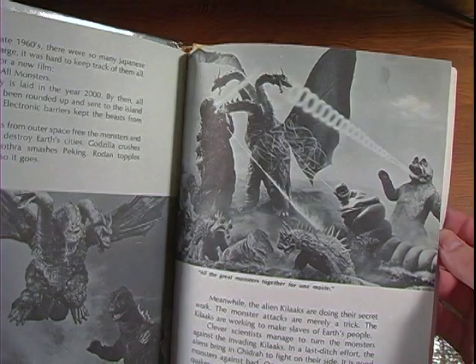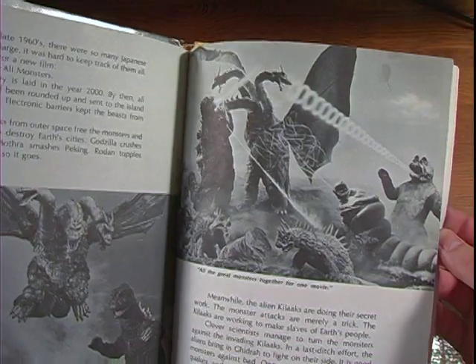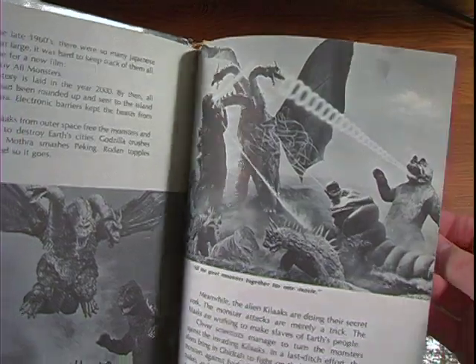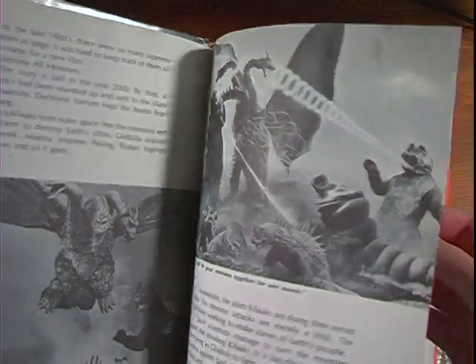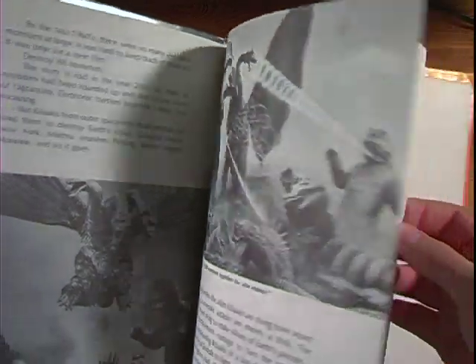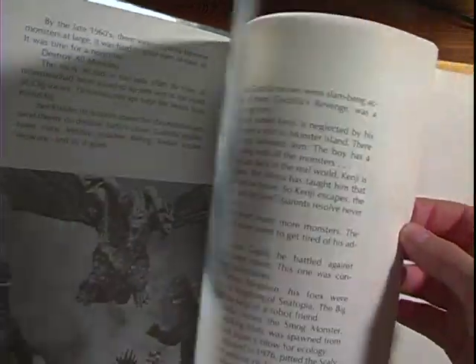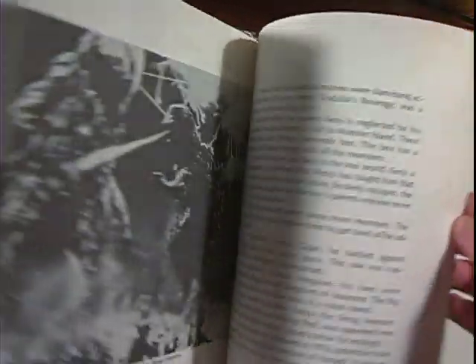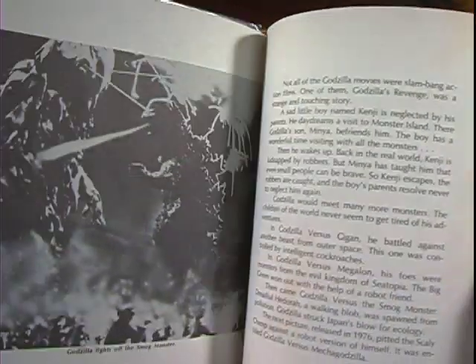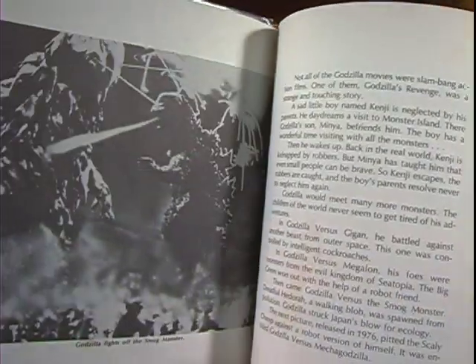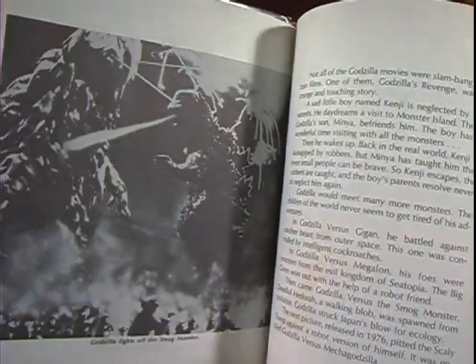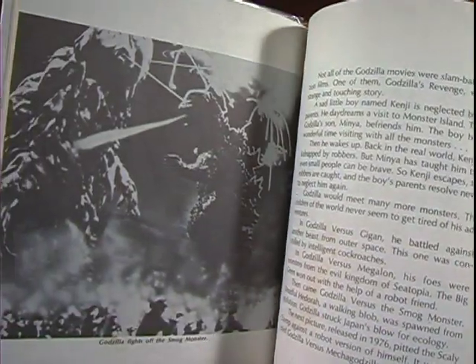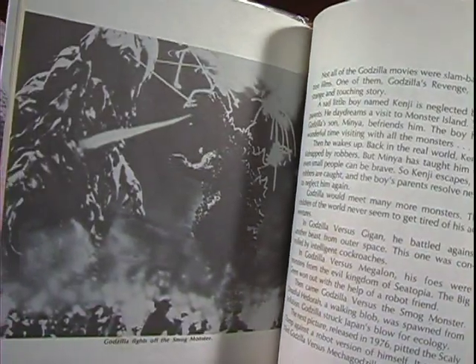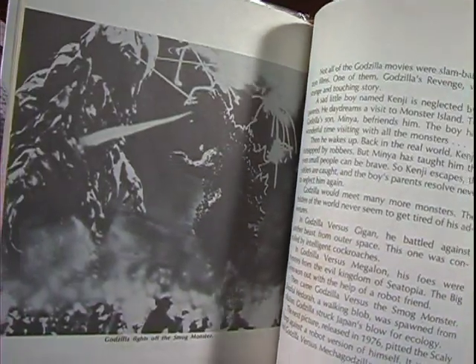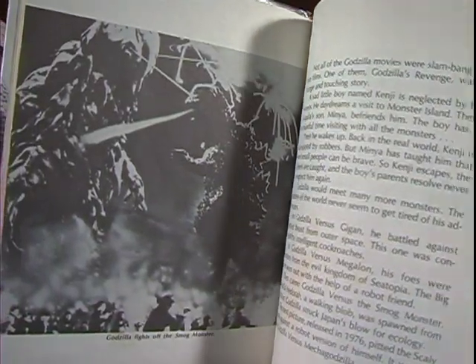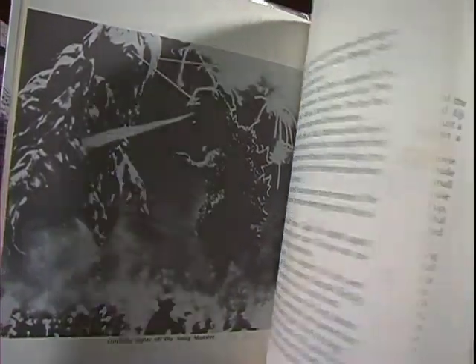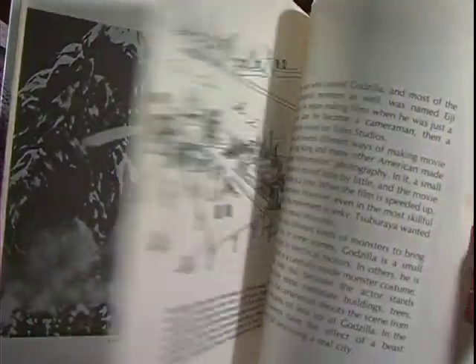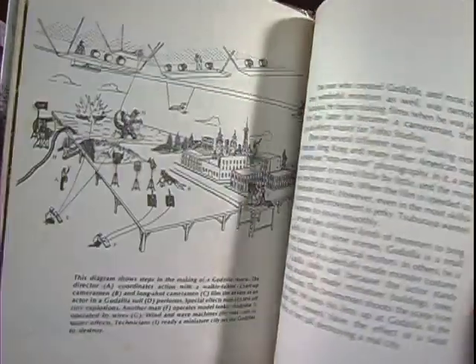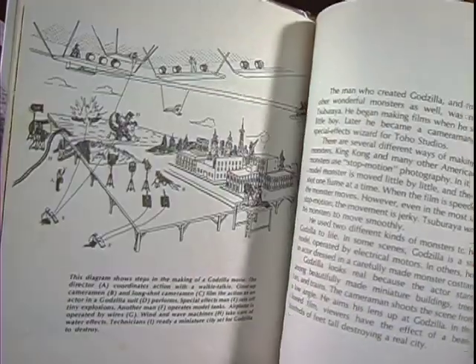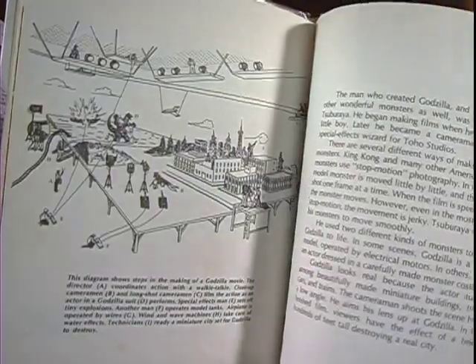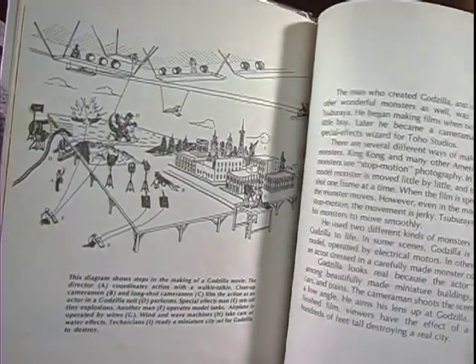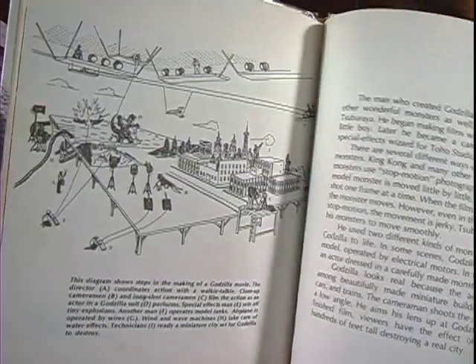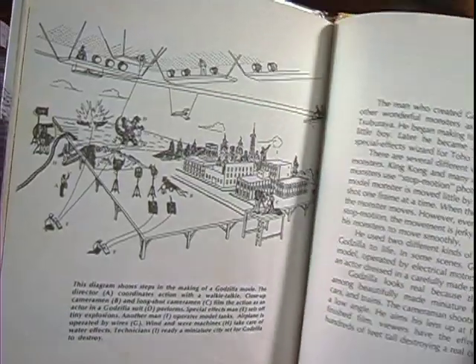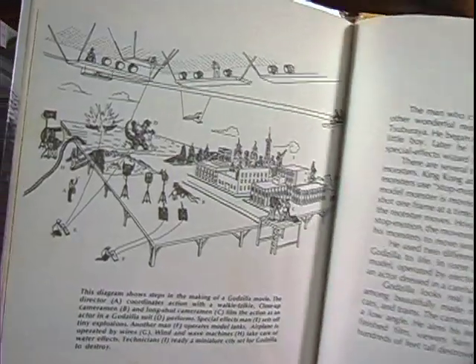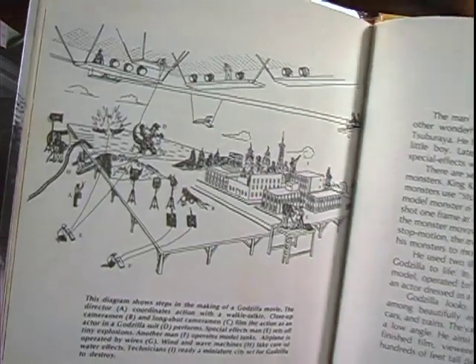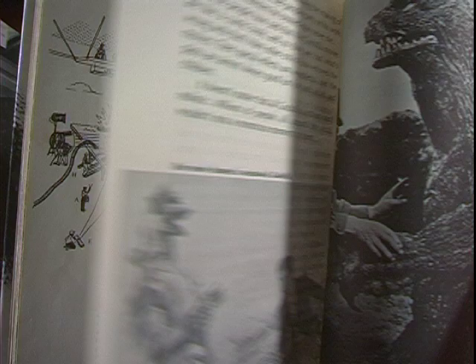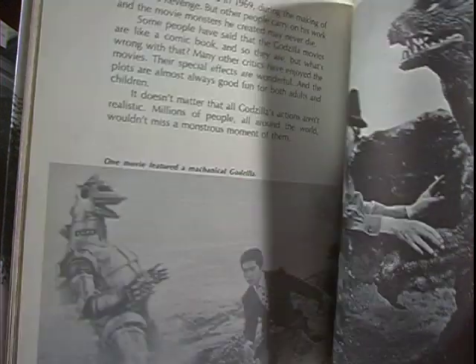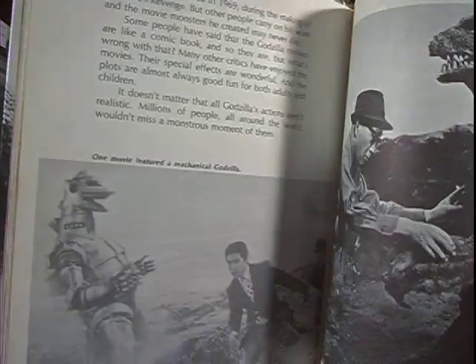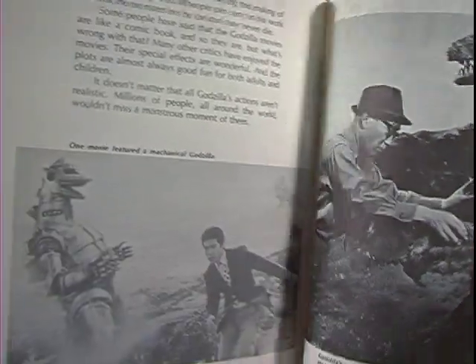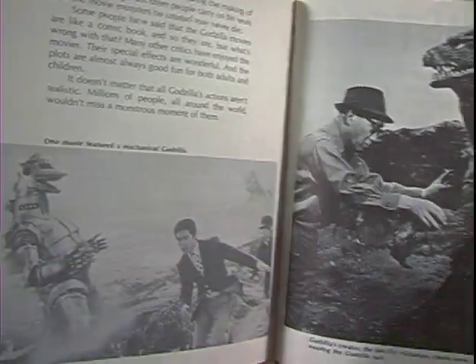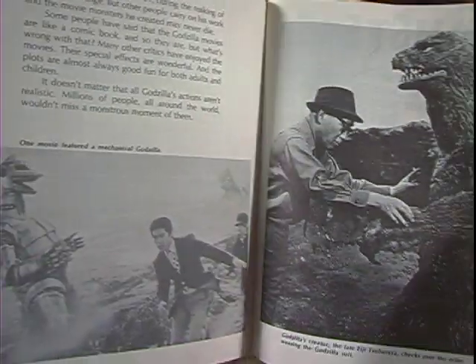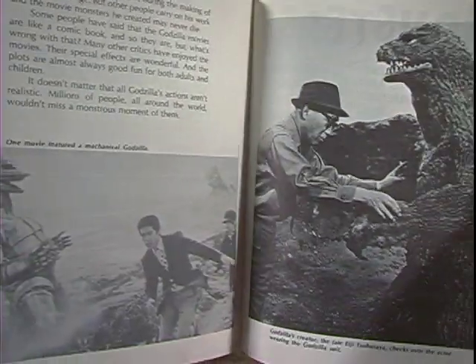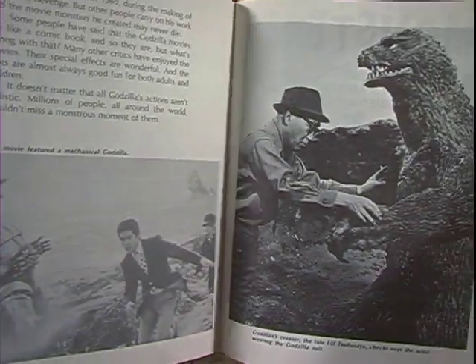From a filmmaking perspective, that was important for me — to learn how to visualize something before you see it in reality.